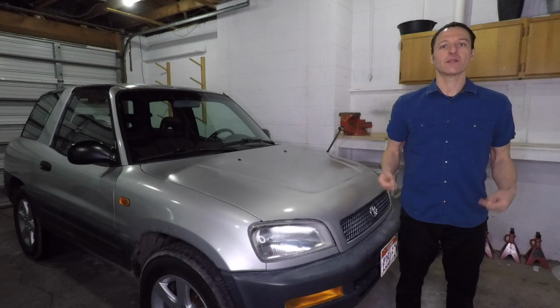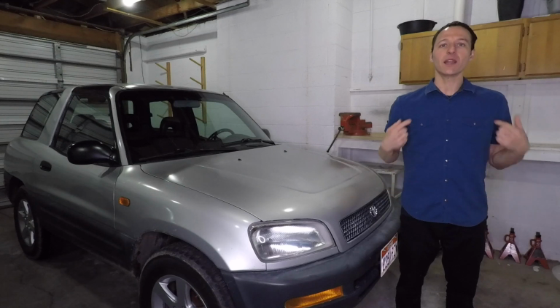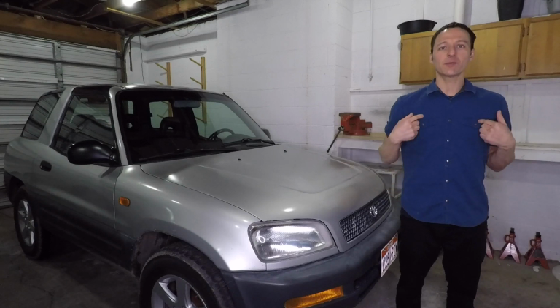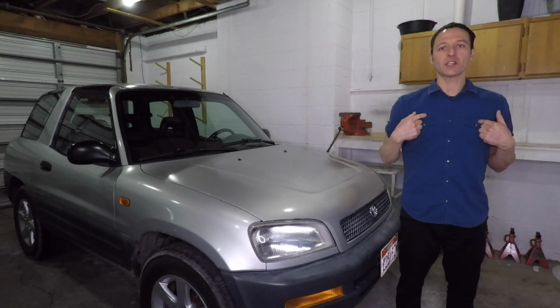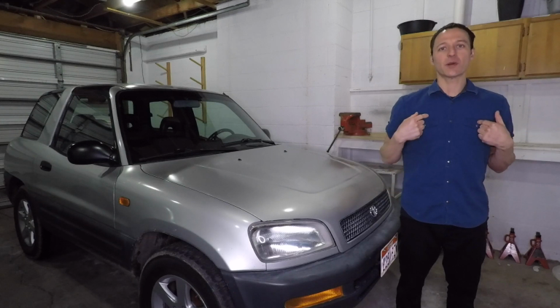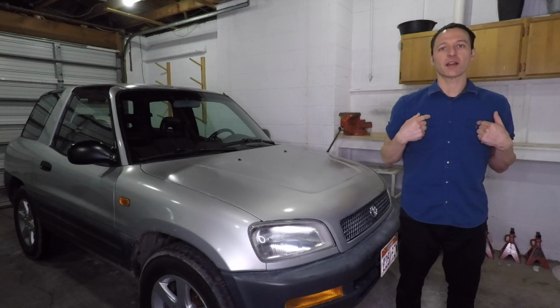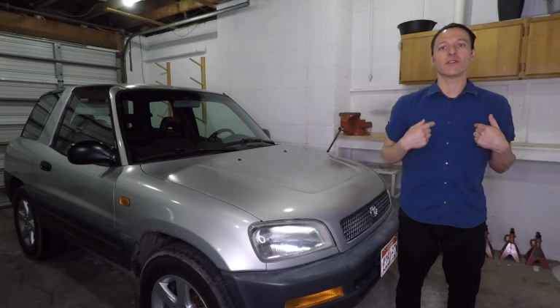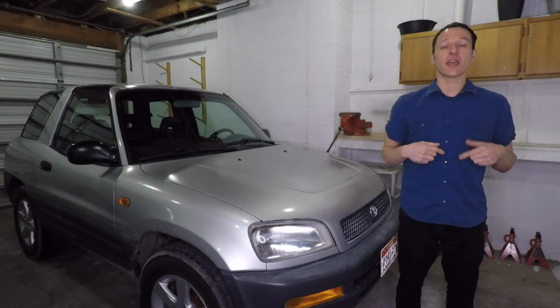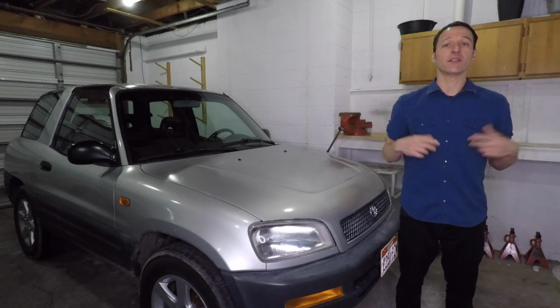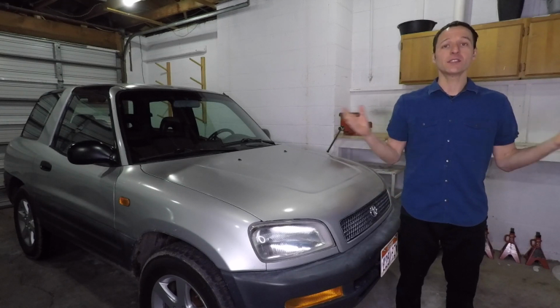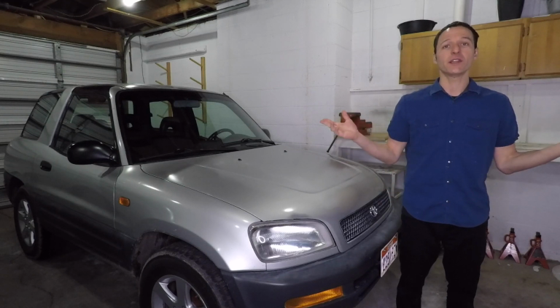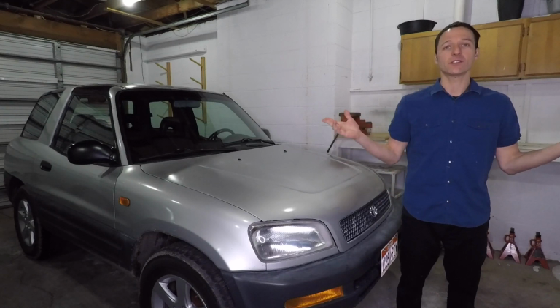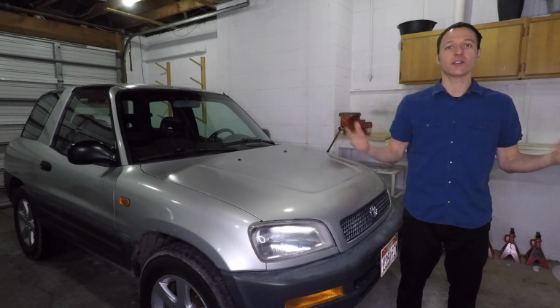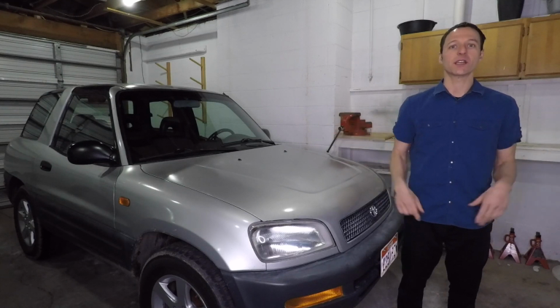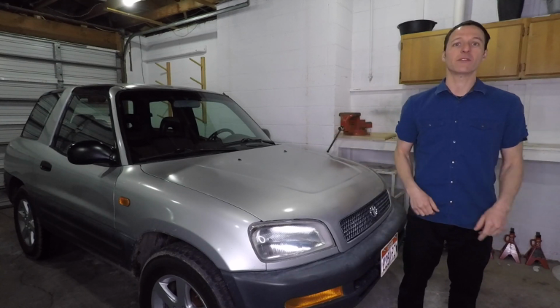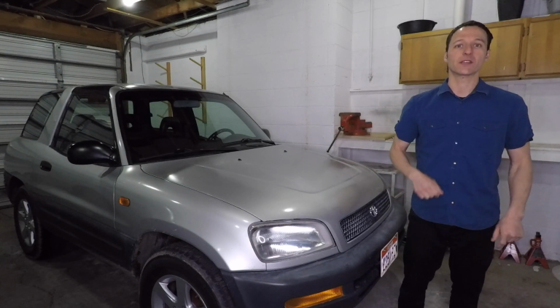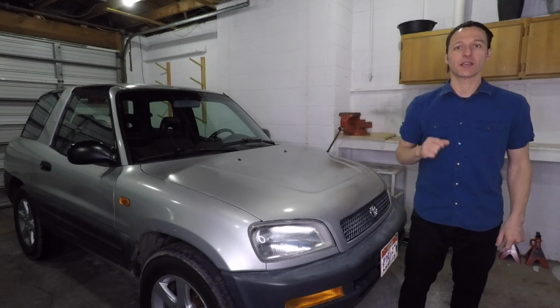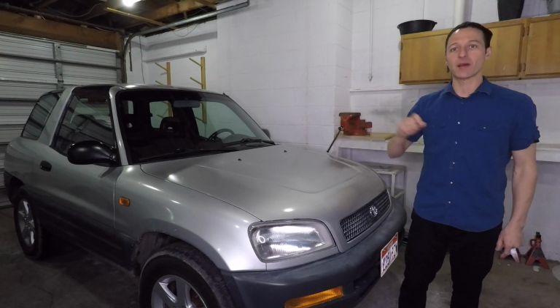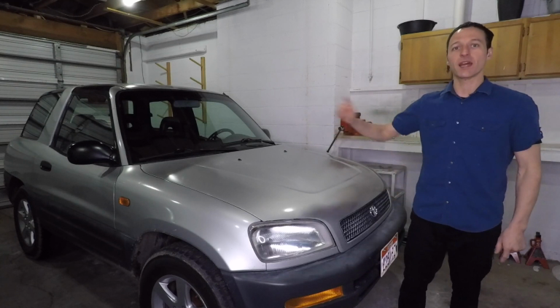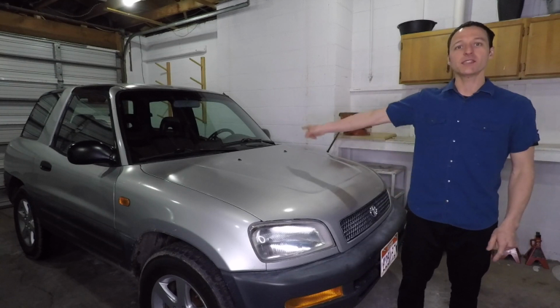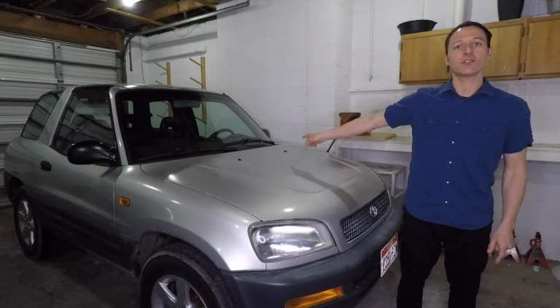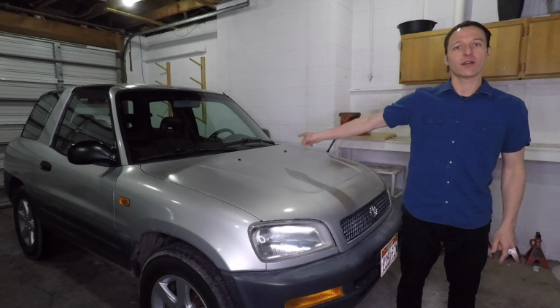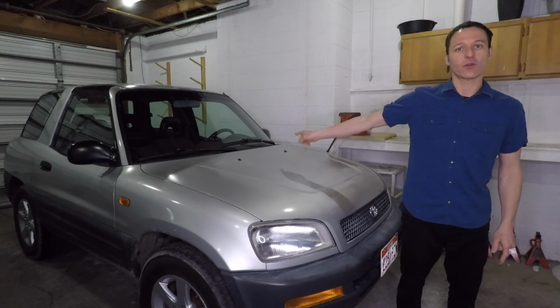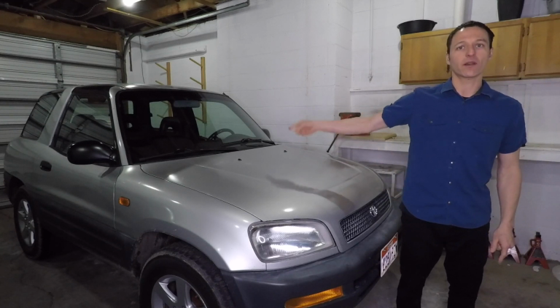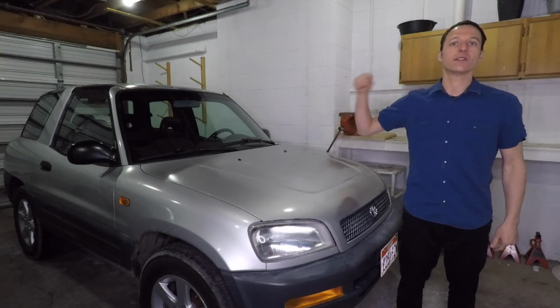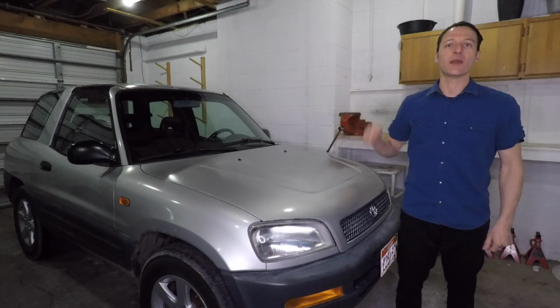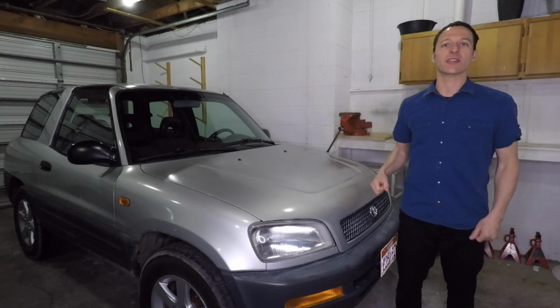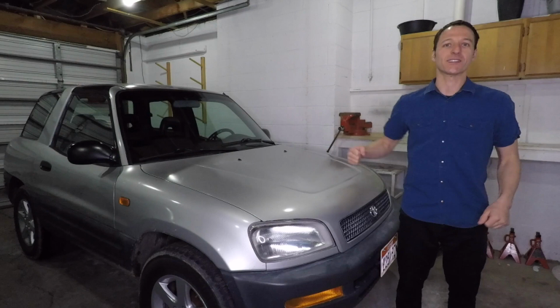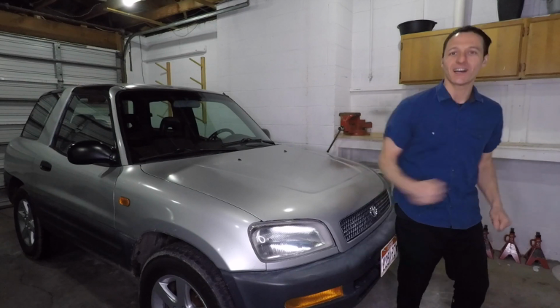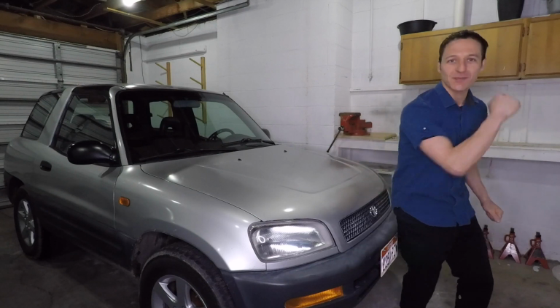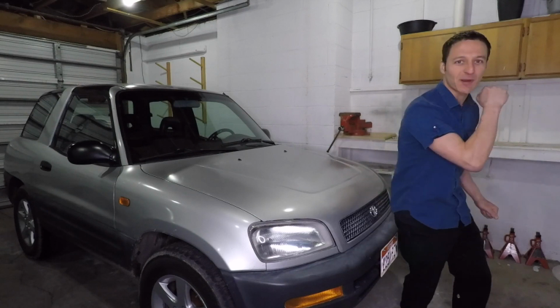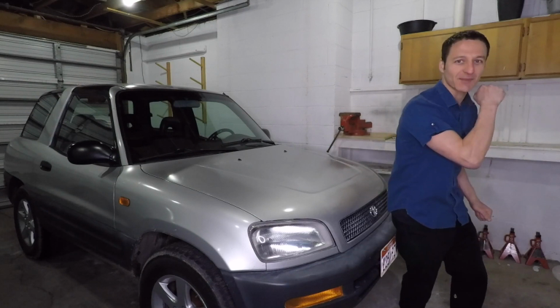My name is Paul Shpakov and in this video series I'll be fixing up my '97 RAV4 to make it as awesome as possible.